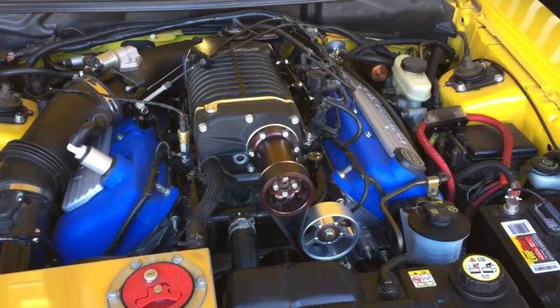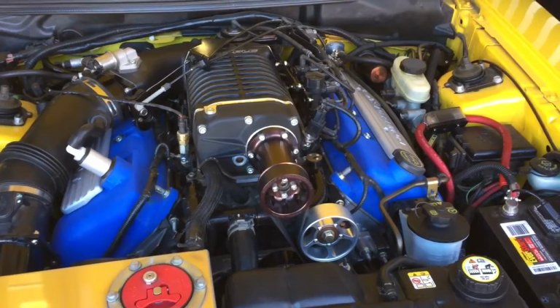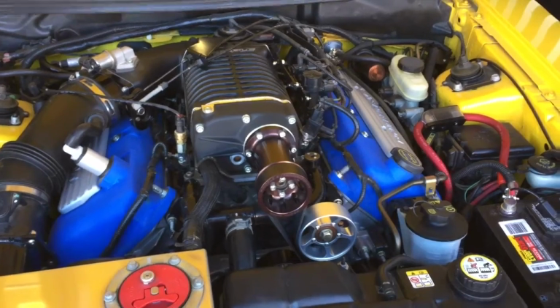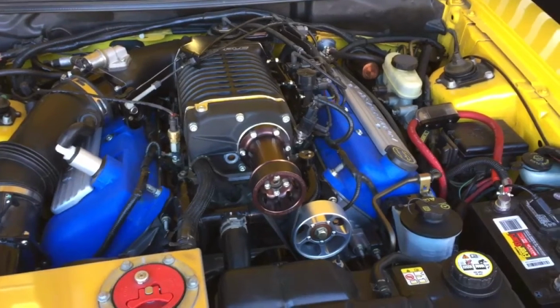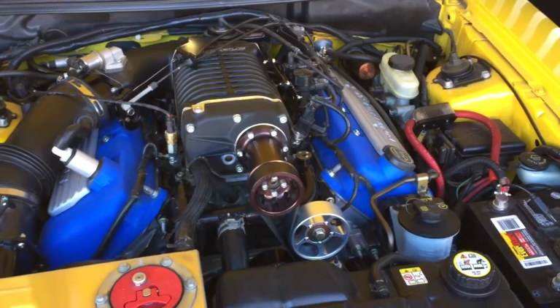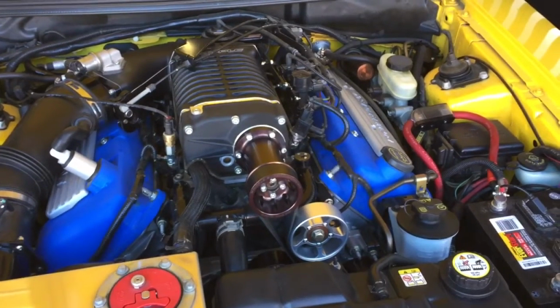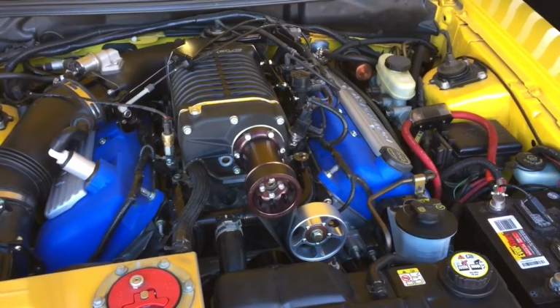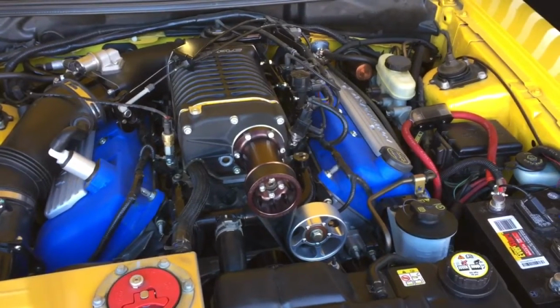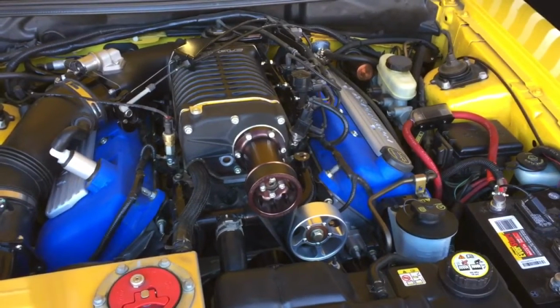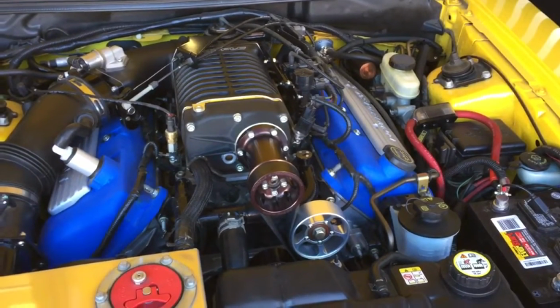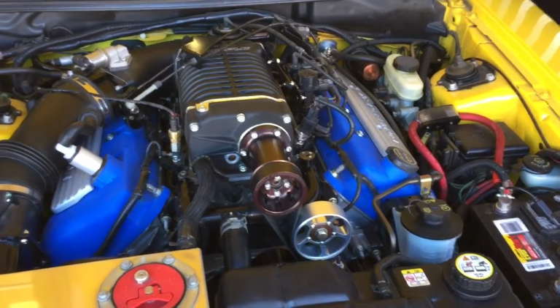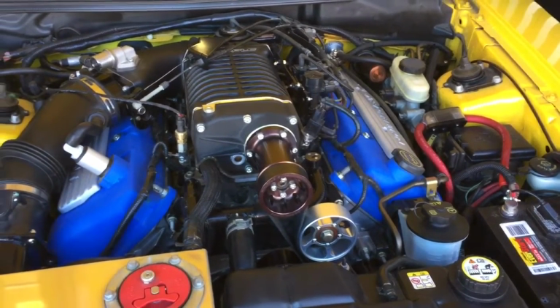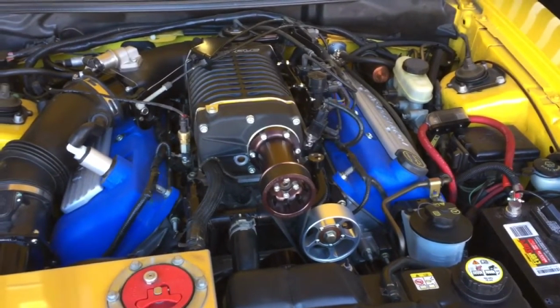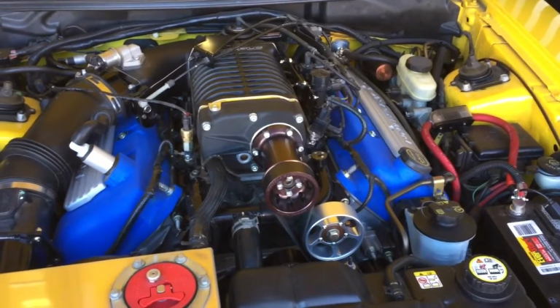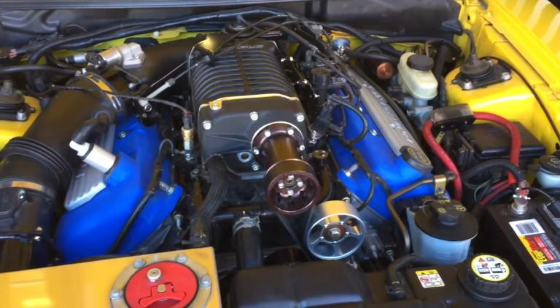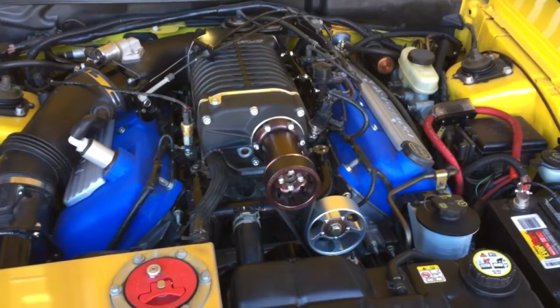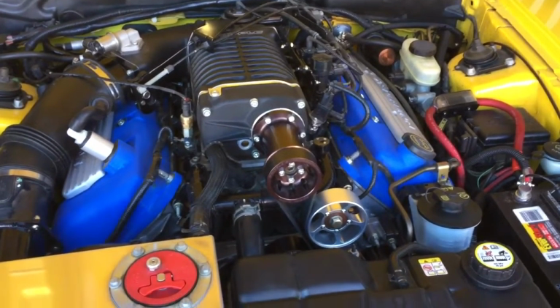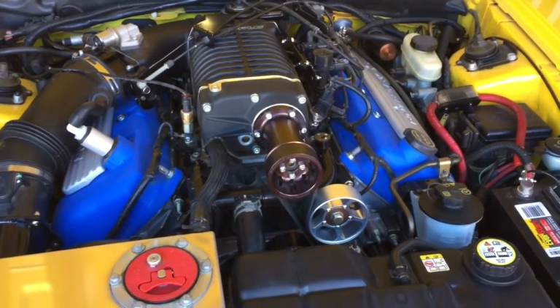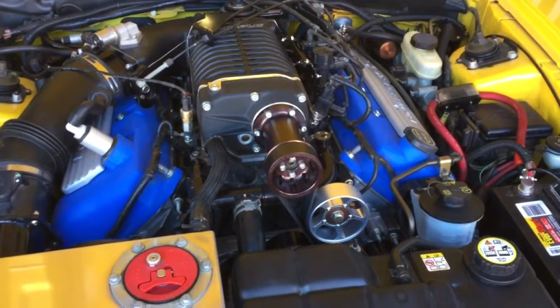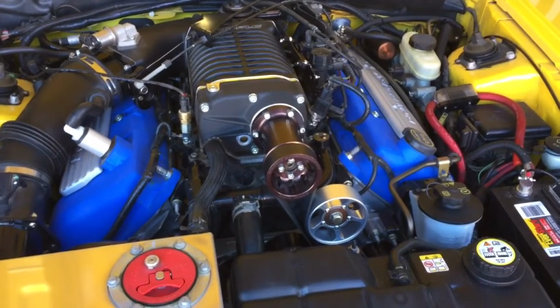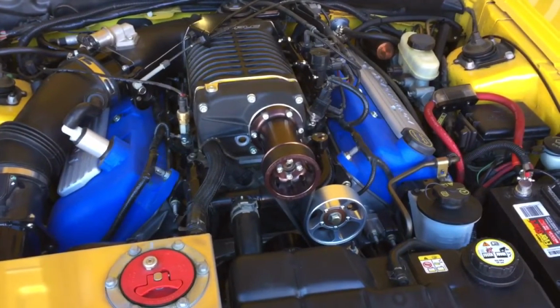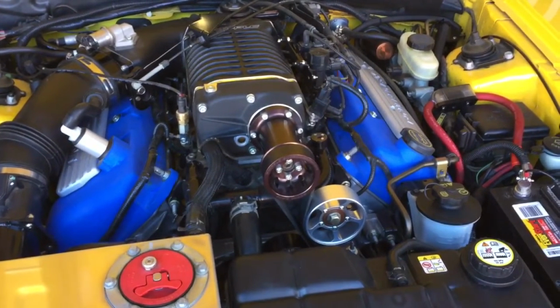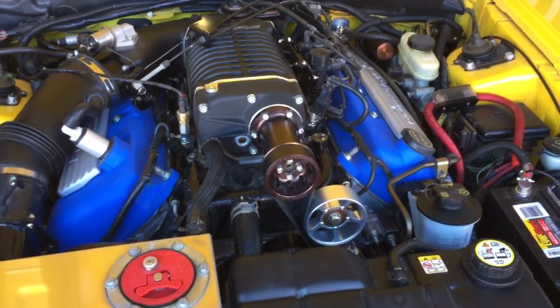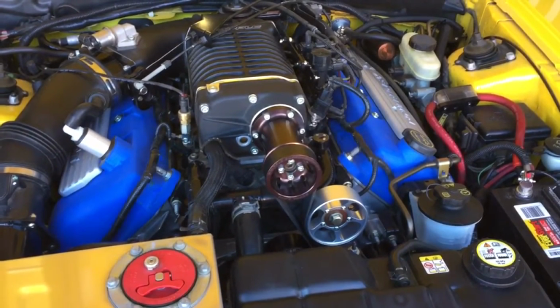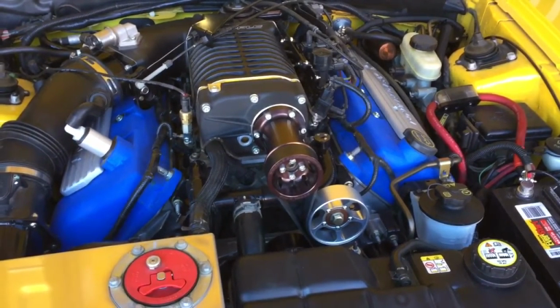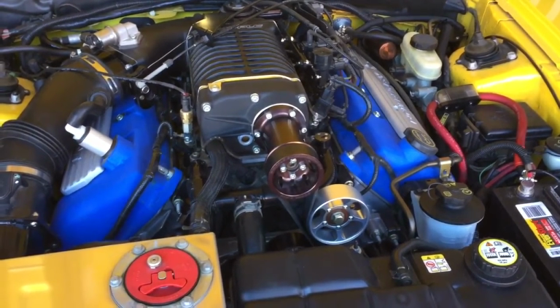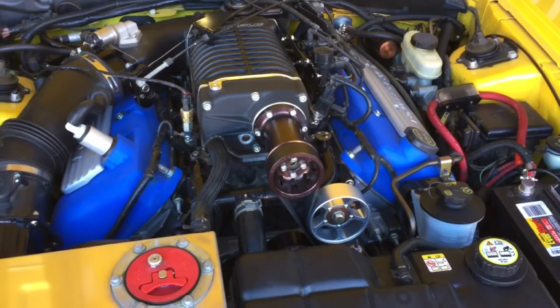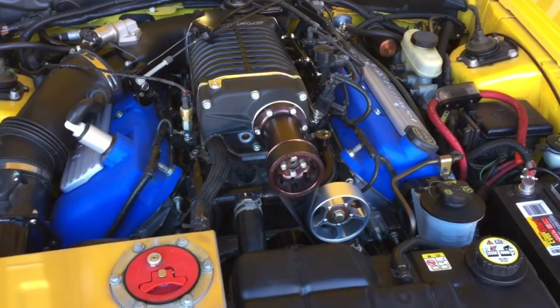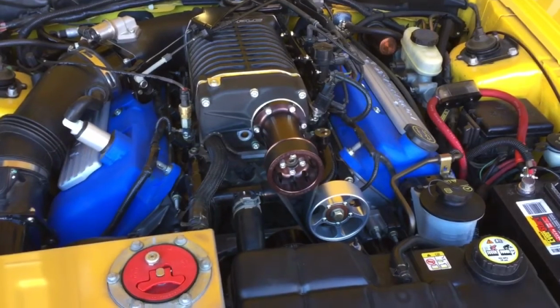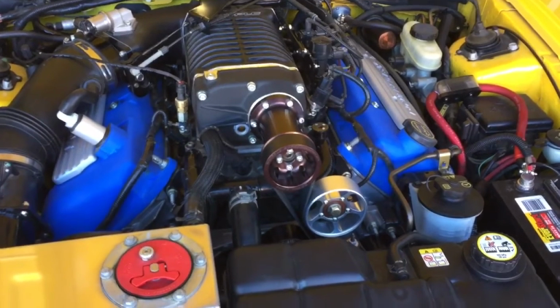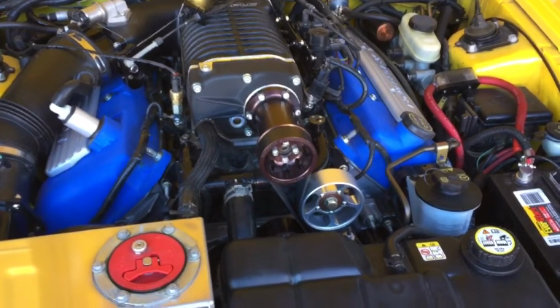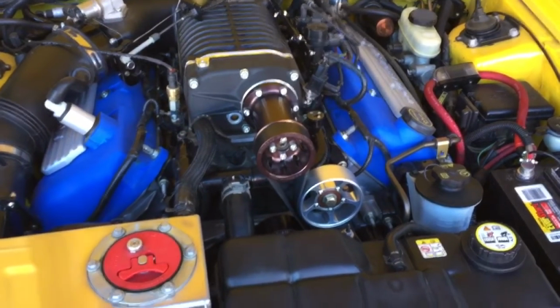Hey guys, Danny Johnson here, and today I'm going to show you how to route the supercharger belt on the 03 and 04 Cobras.